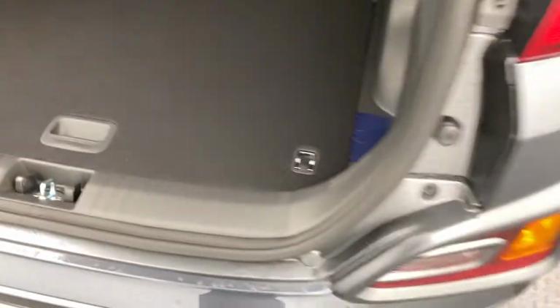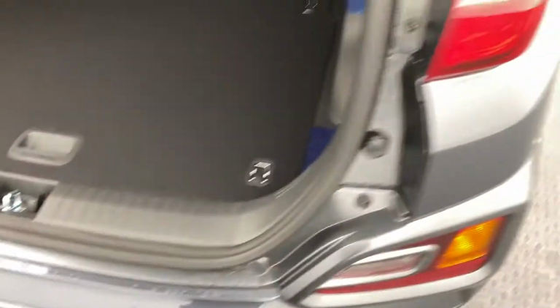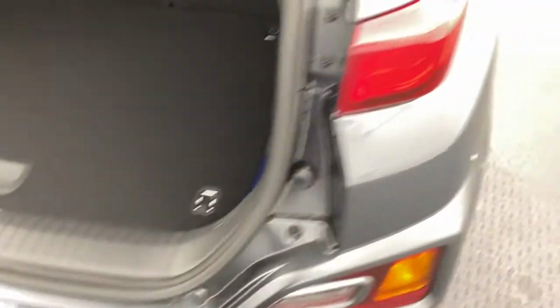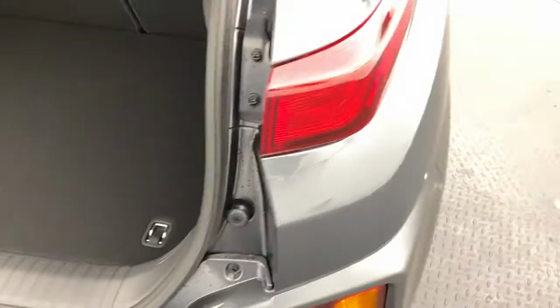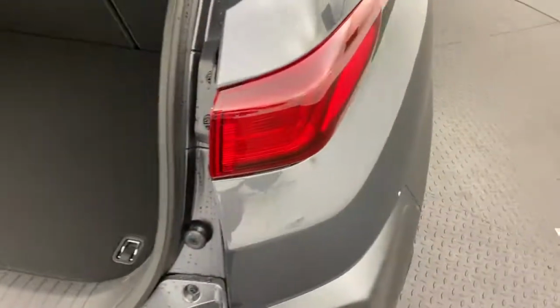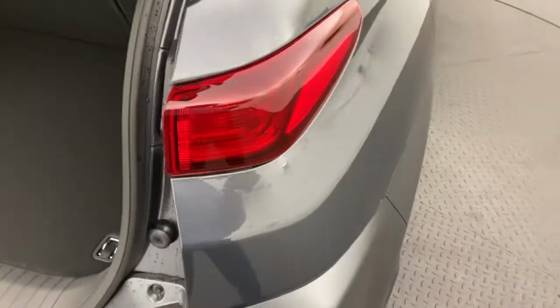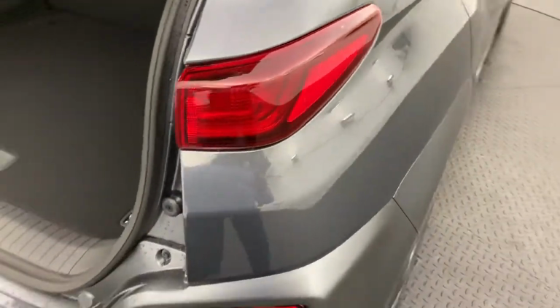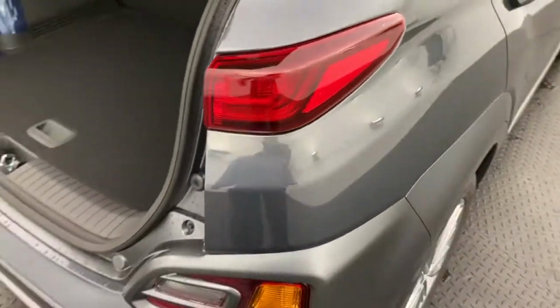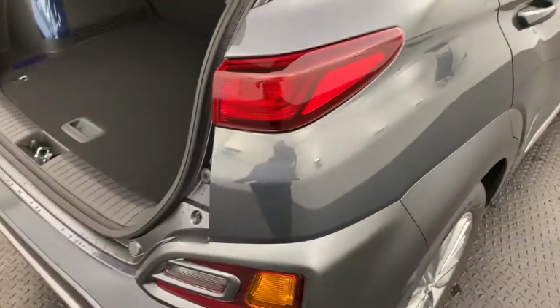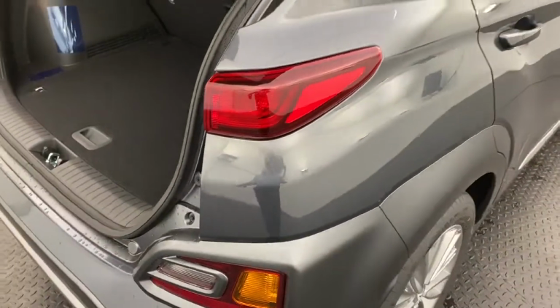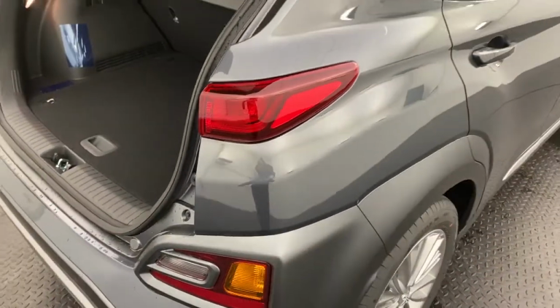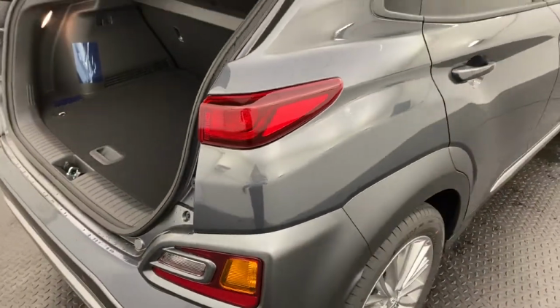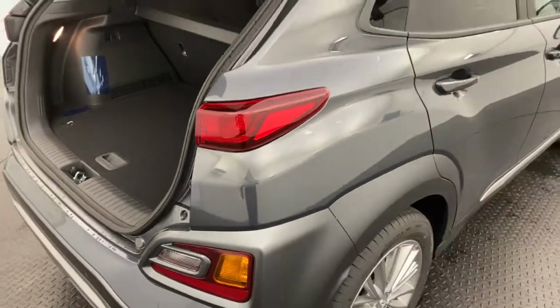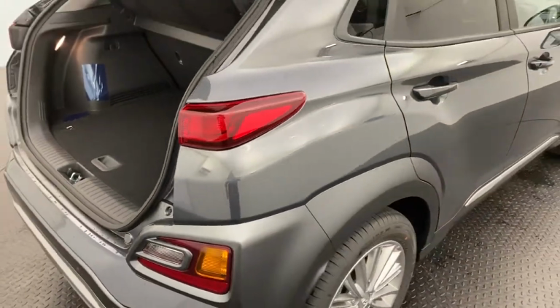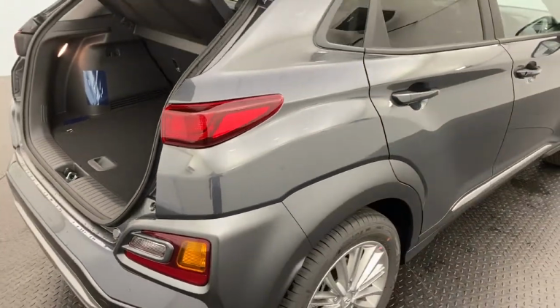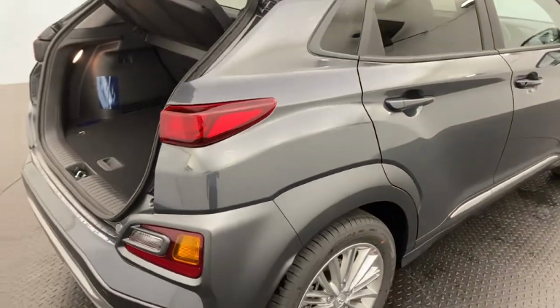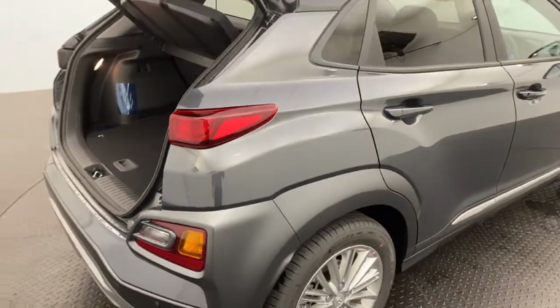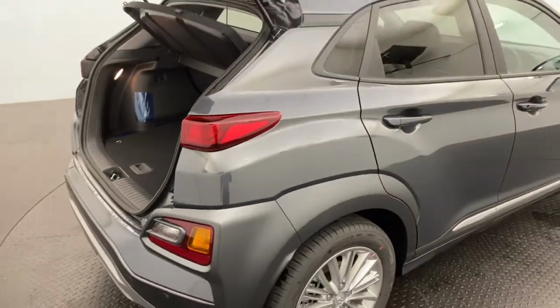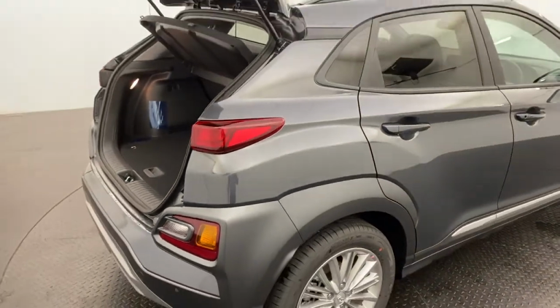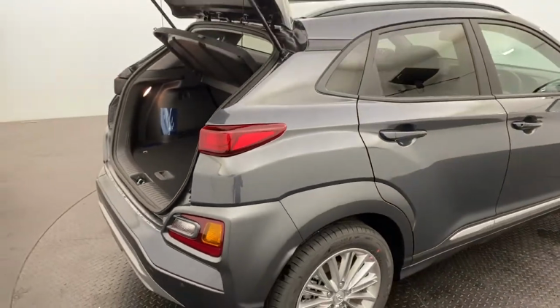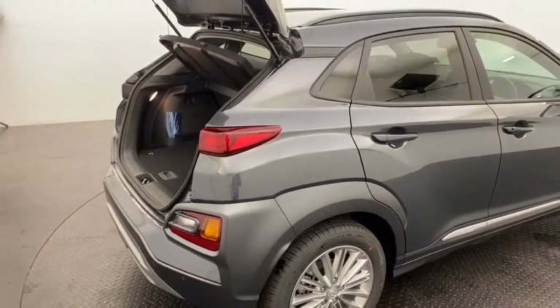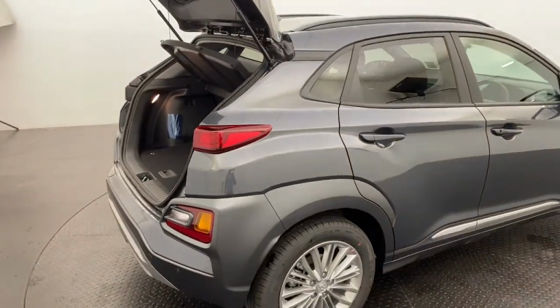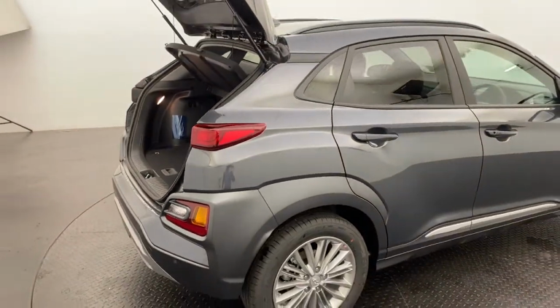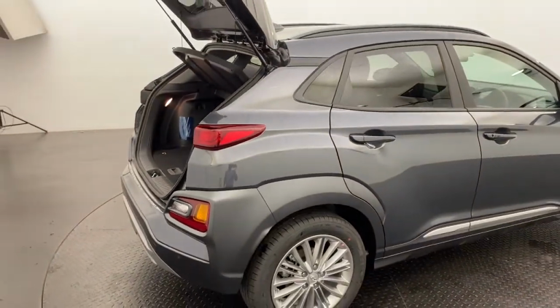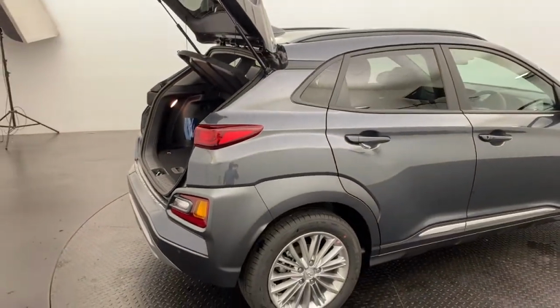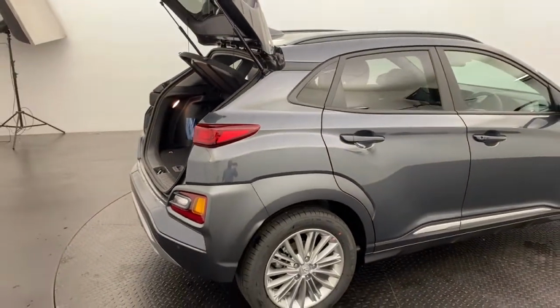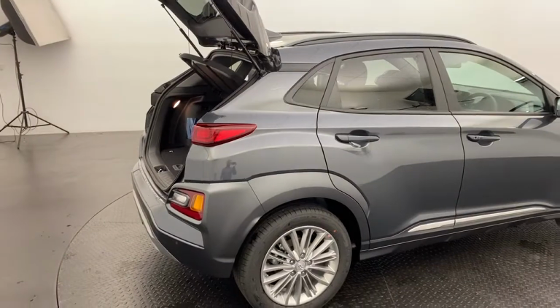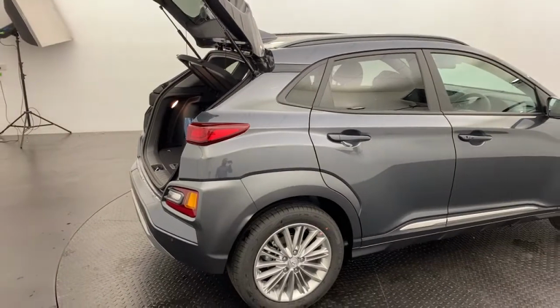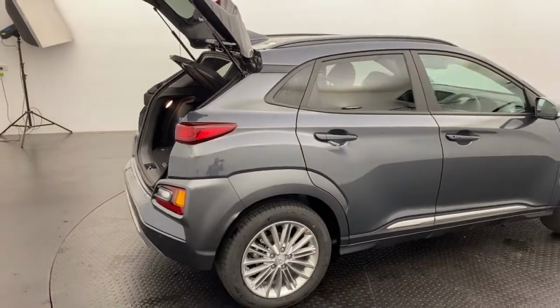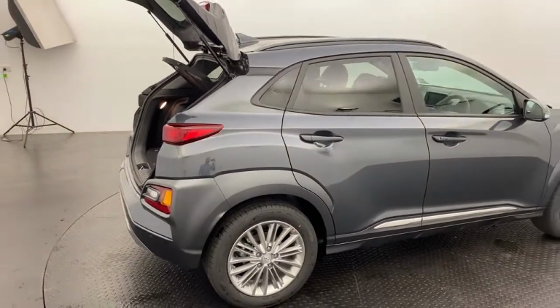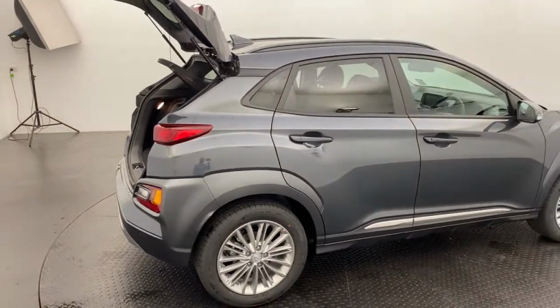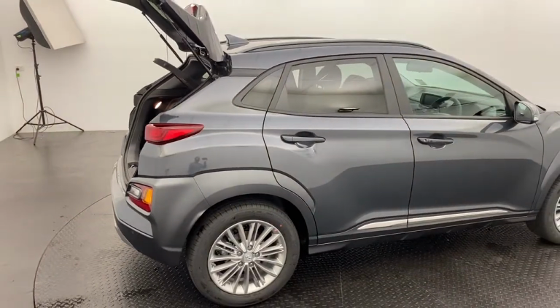We are a family-run multi-franchise dealership with a terrific reputation to protect, so know that you can buy from us with complete confidence.